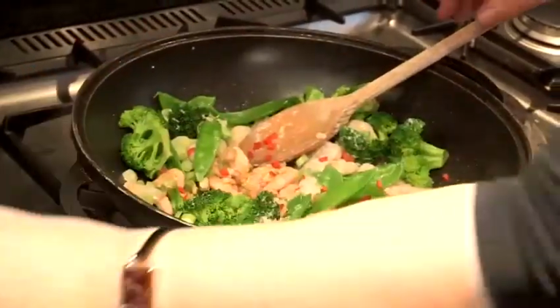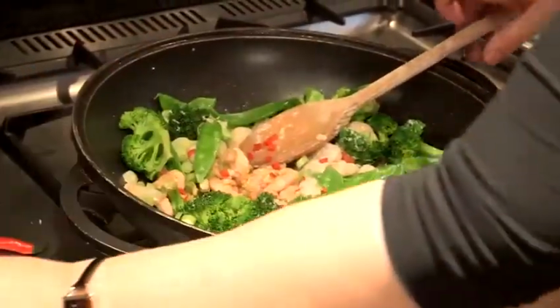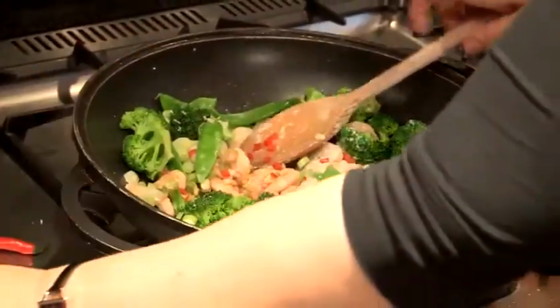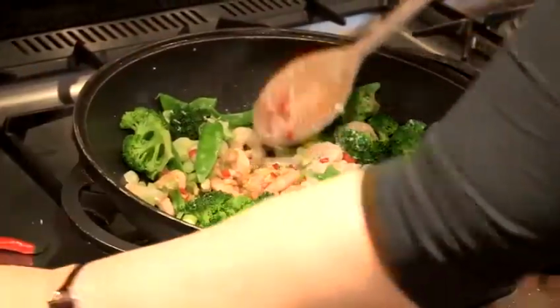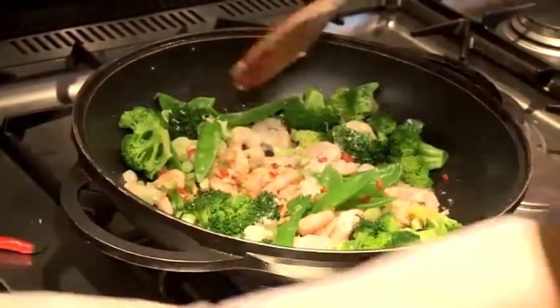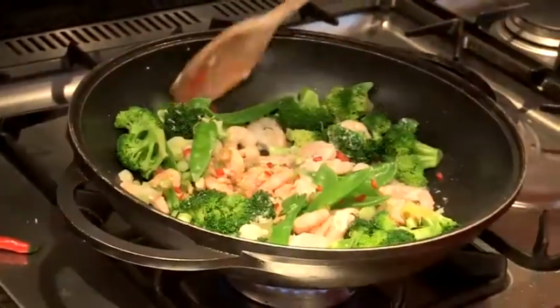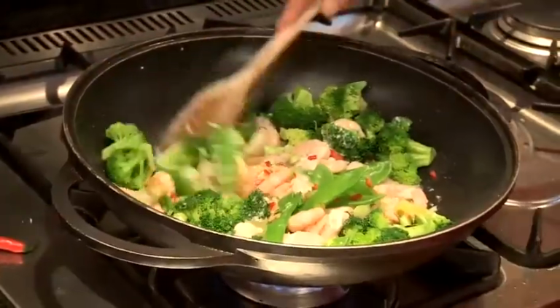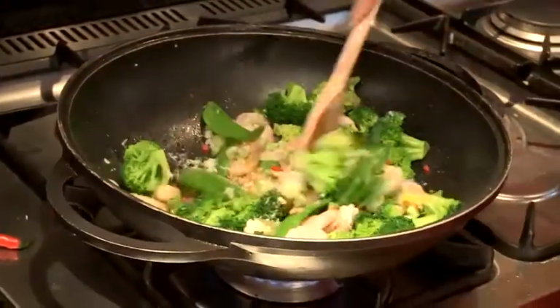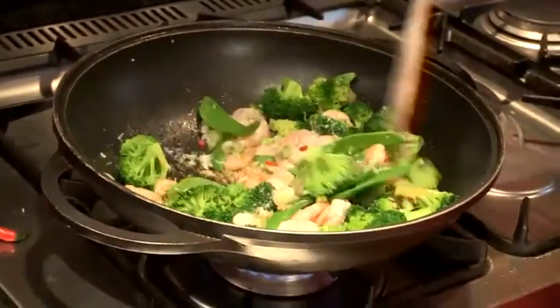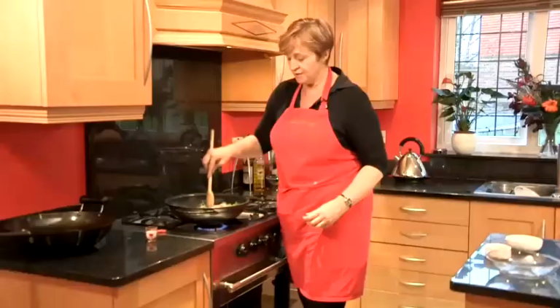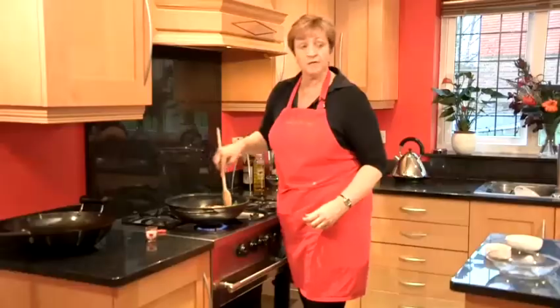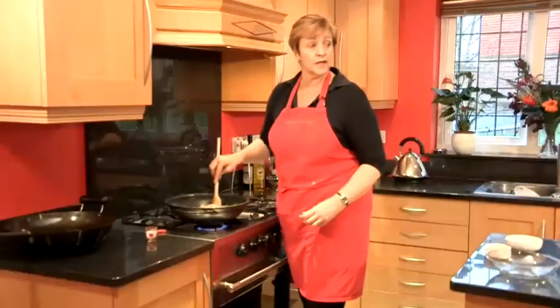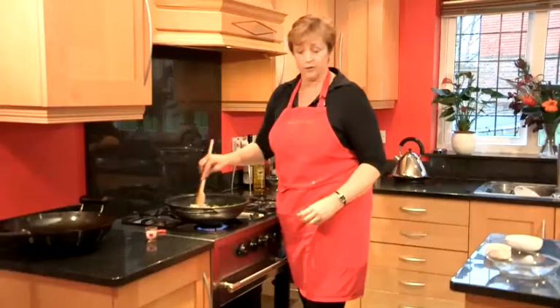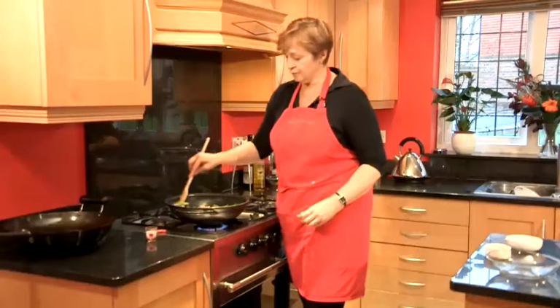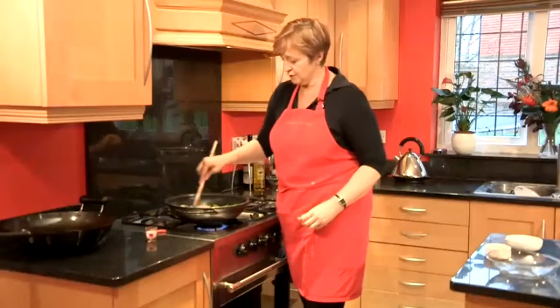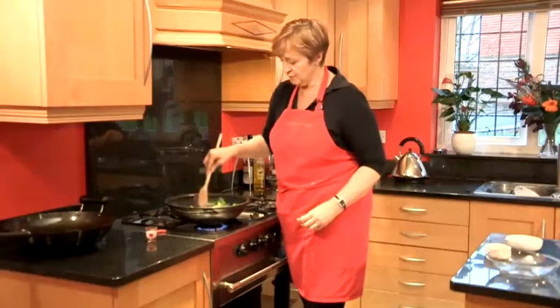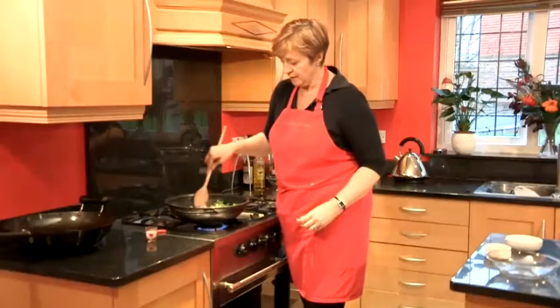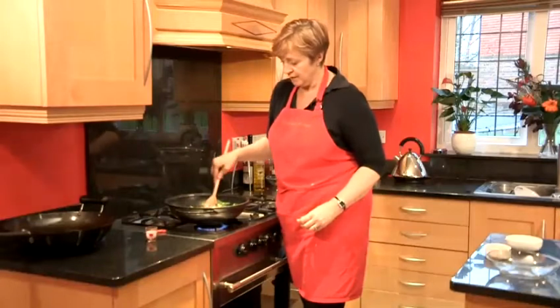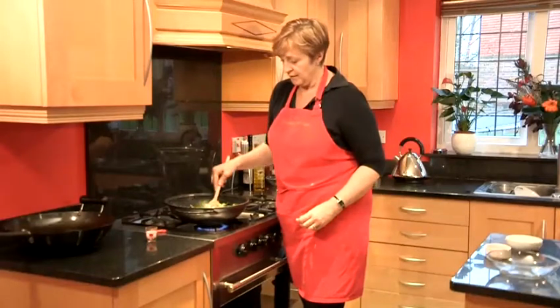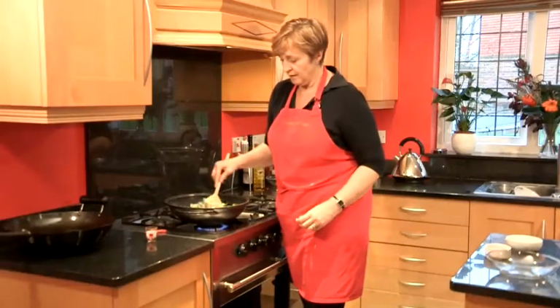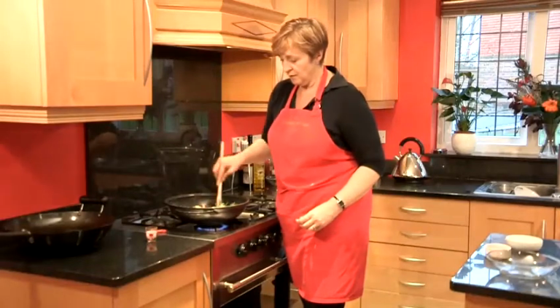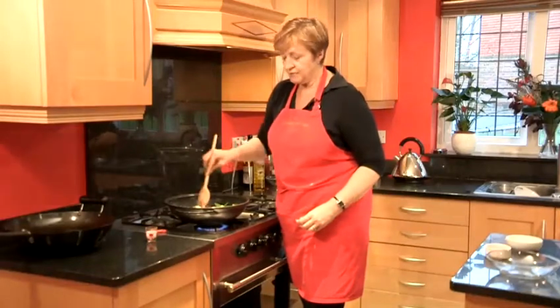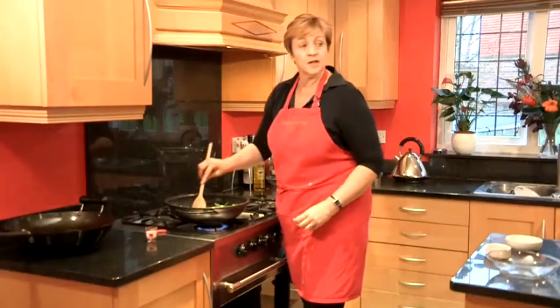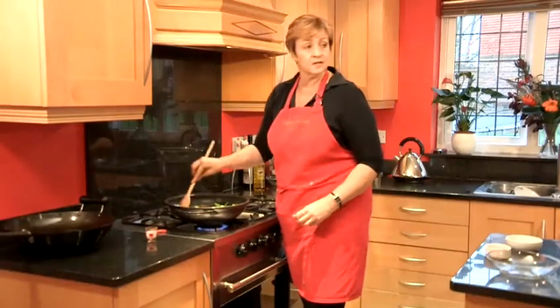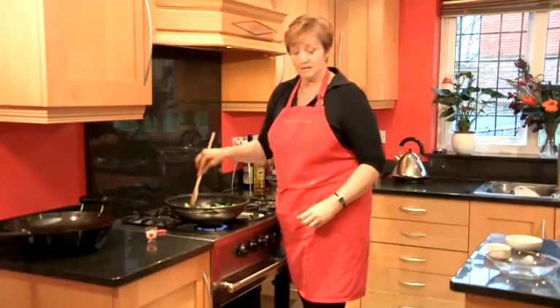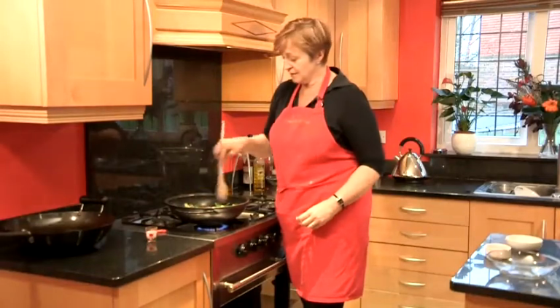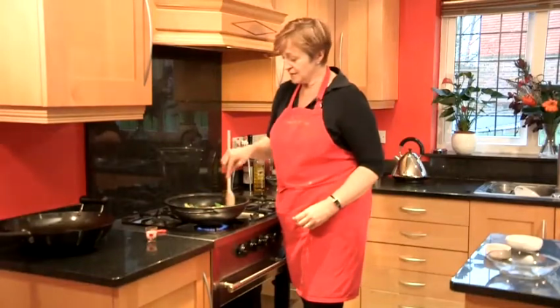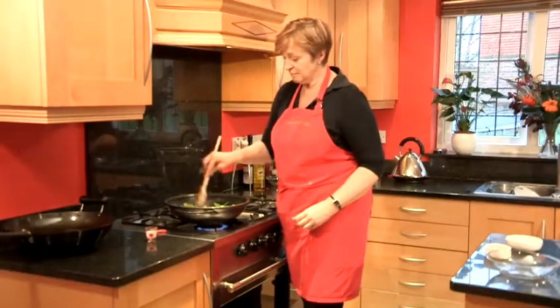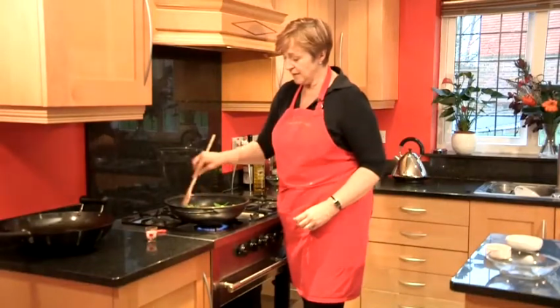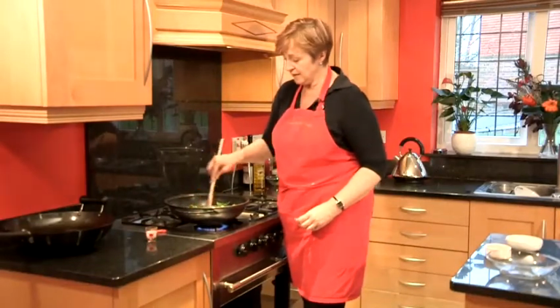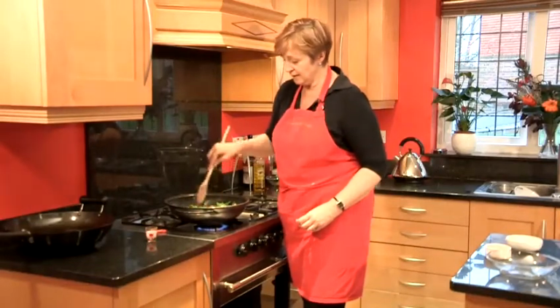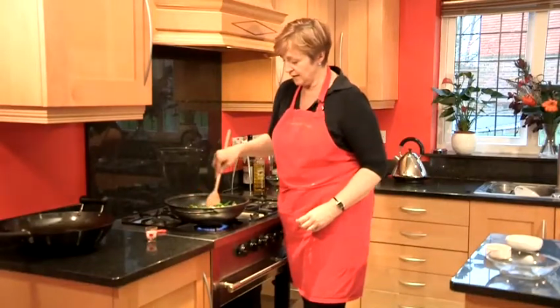Make sure your prawns are thoroughly cooked through. They will have turned a nice pink colour.